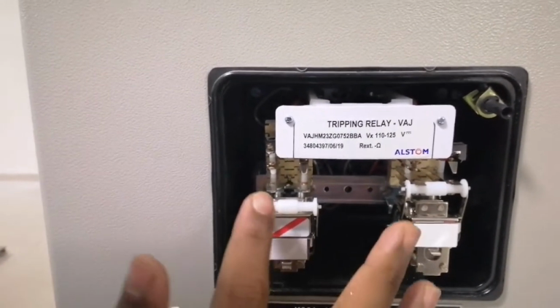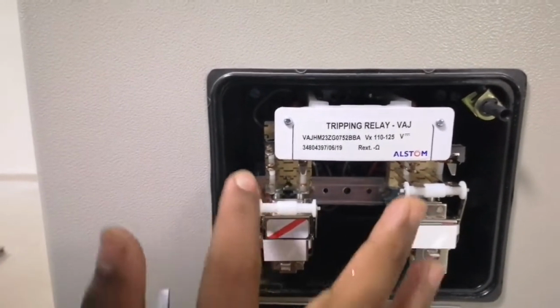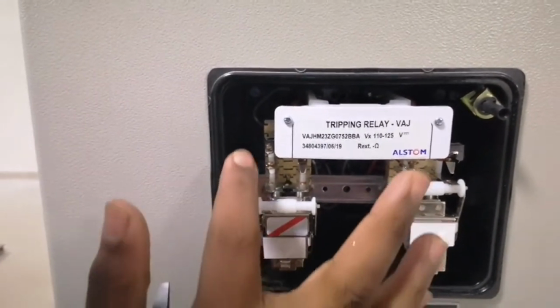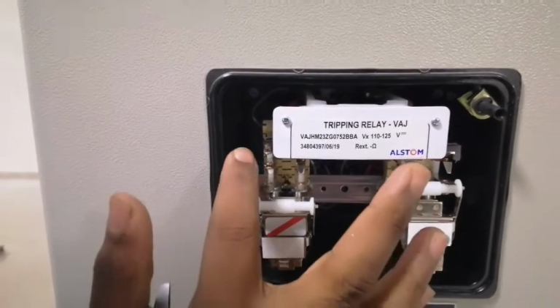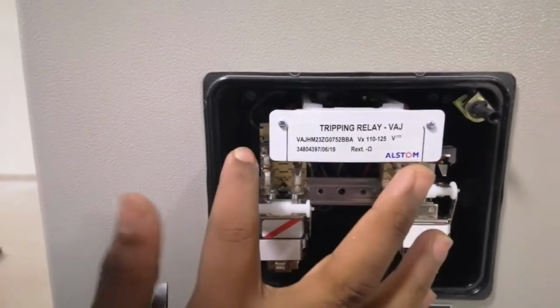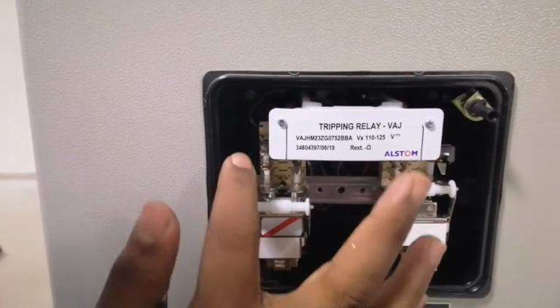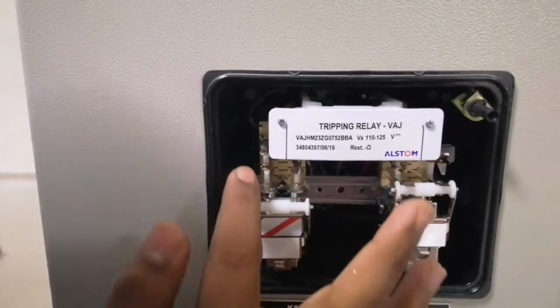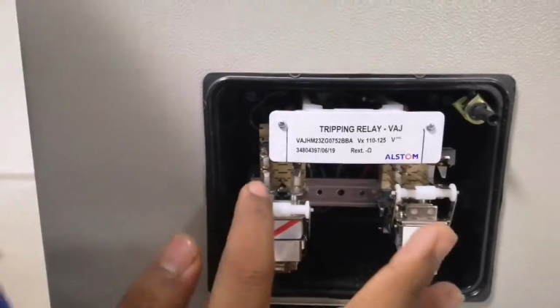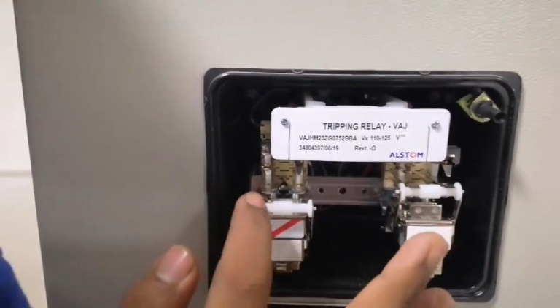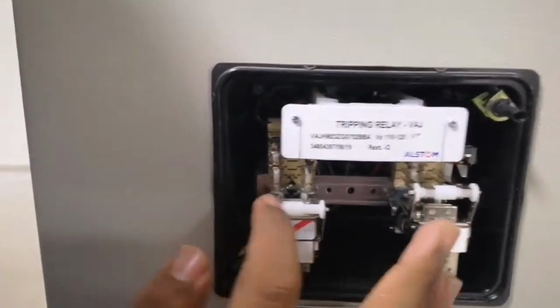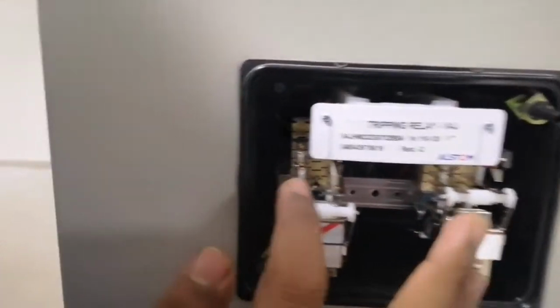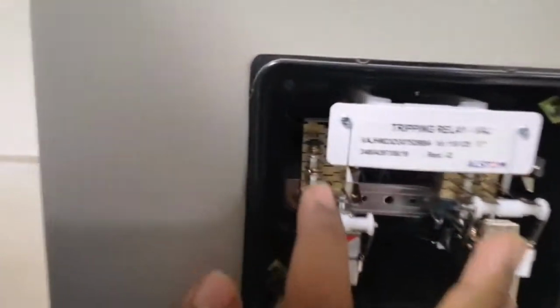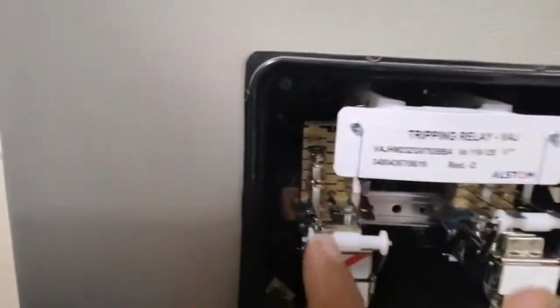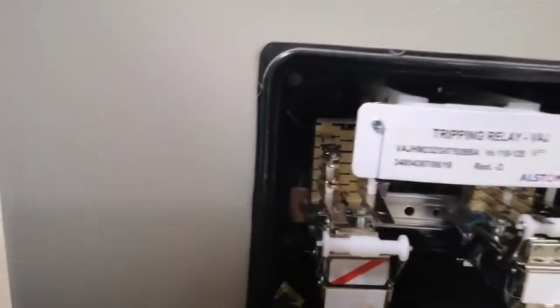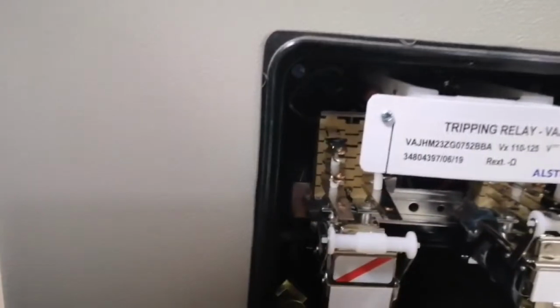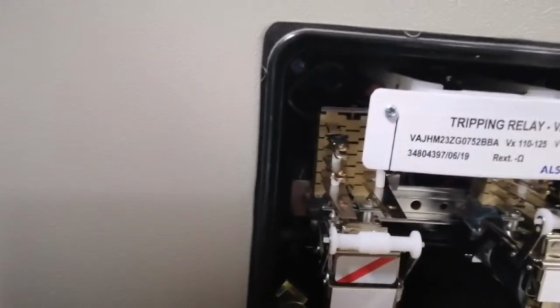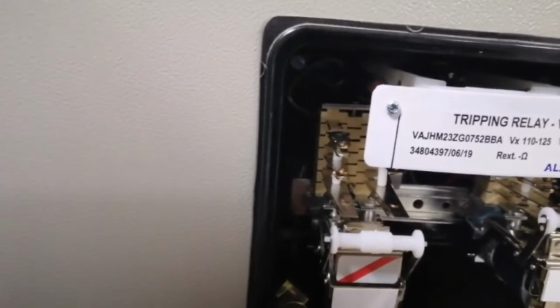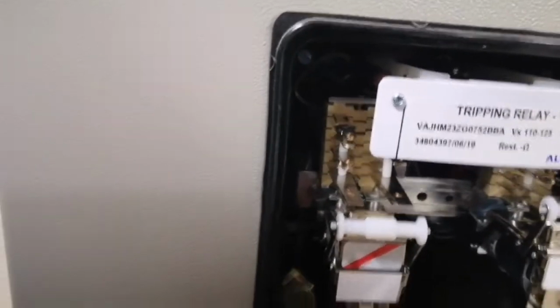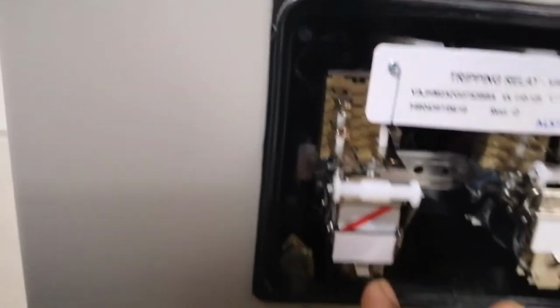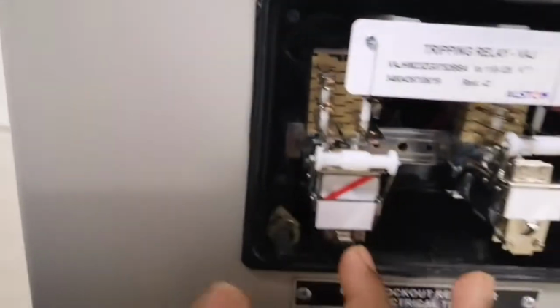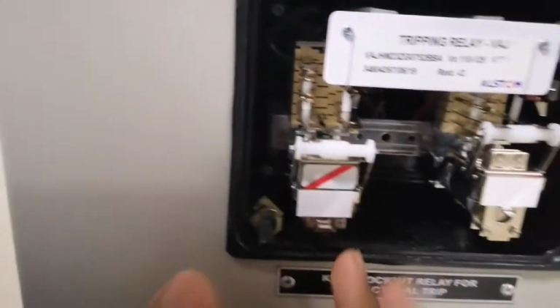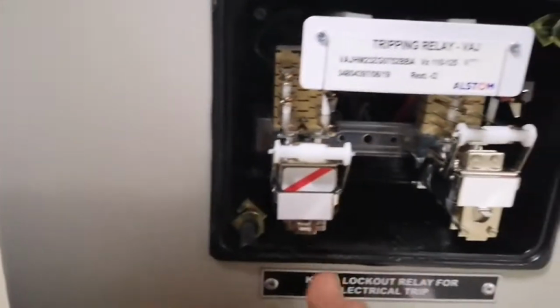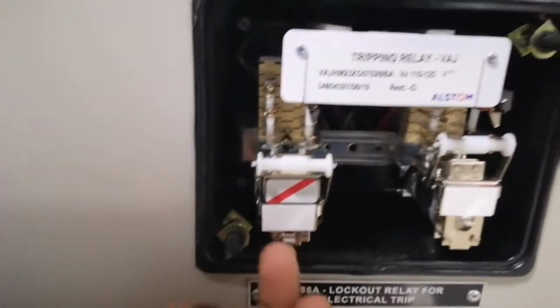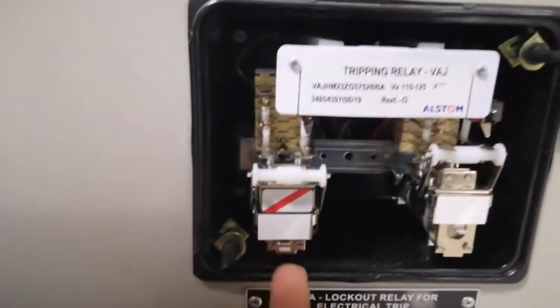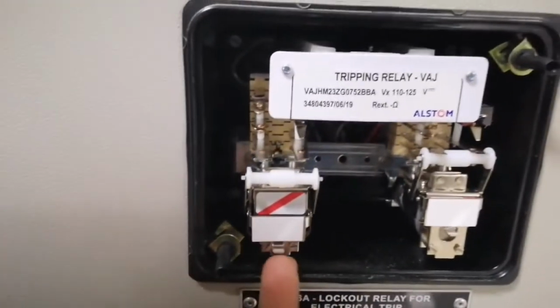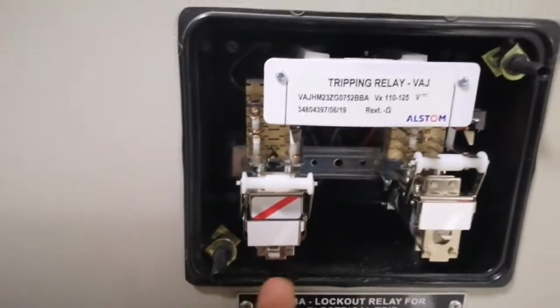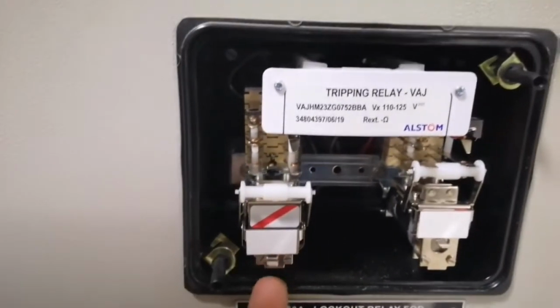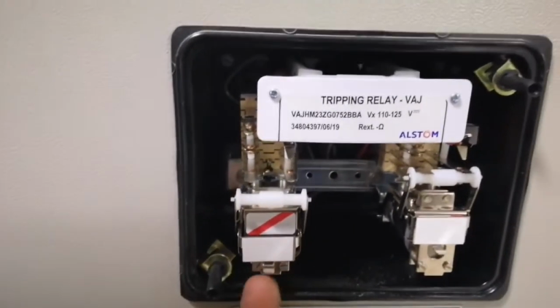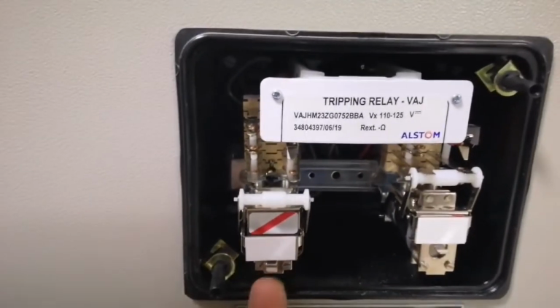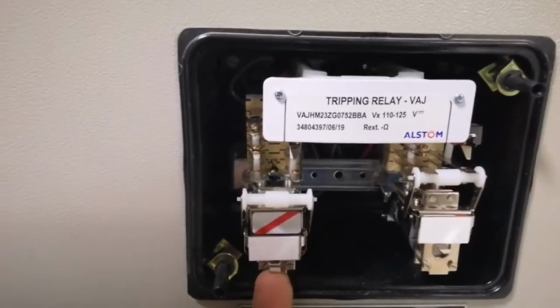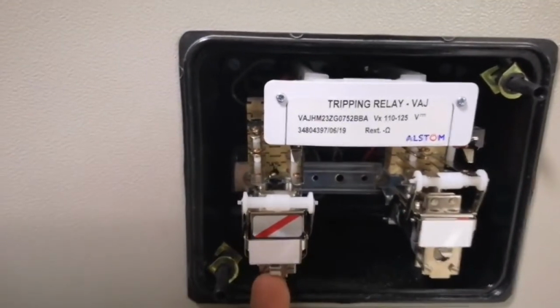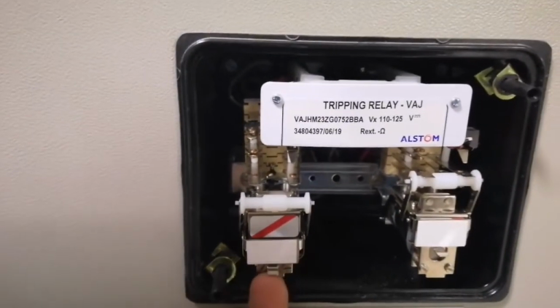In the trip, we have N-O contact and N-C contact. We have this trip, and we have this black color.